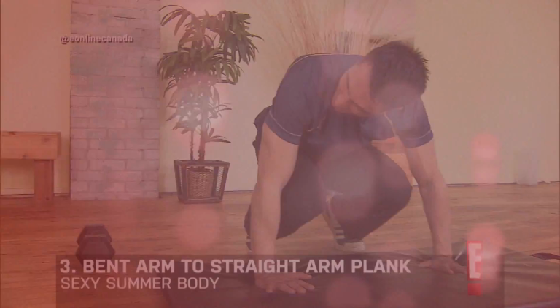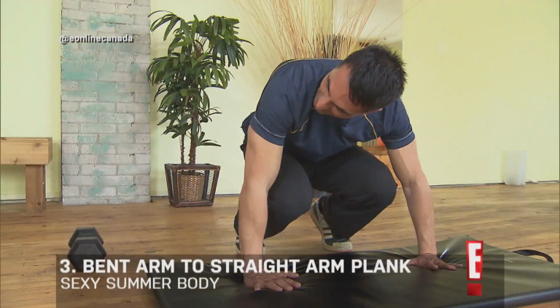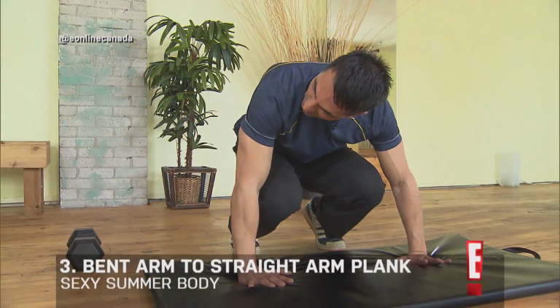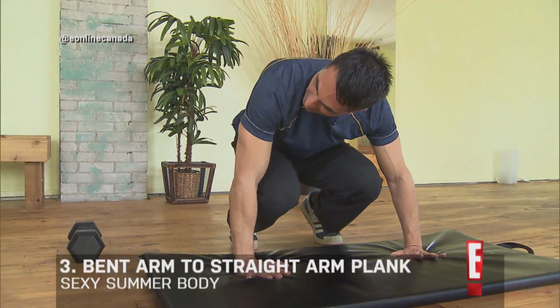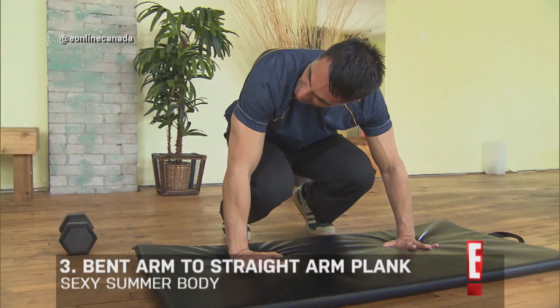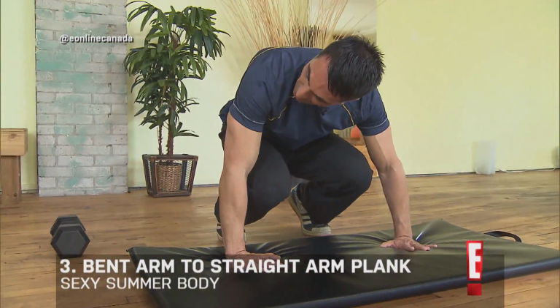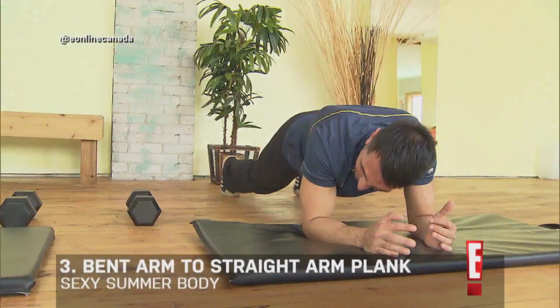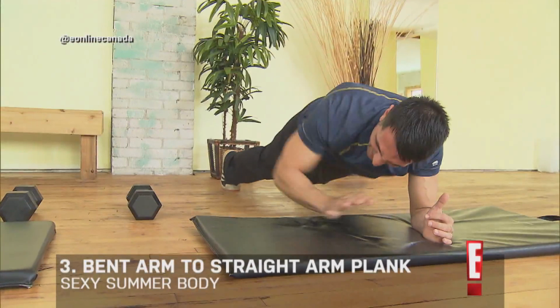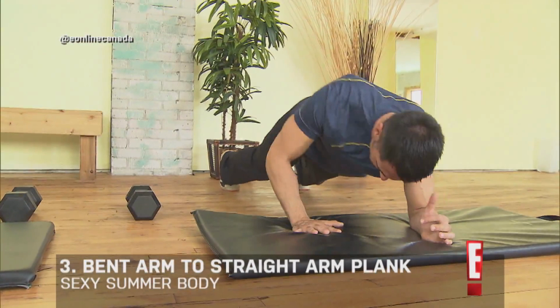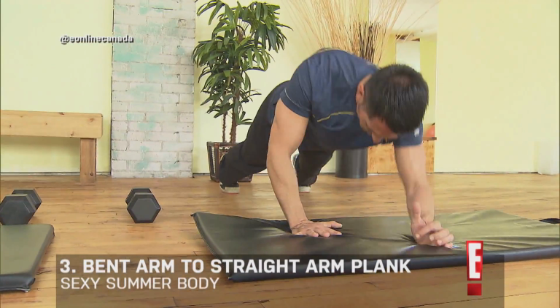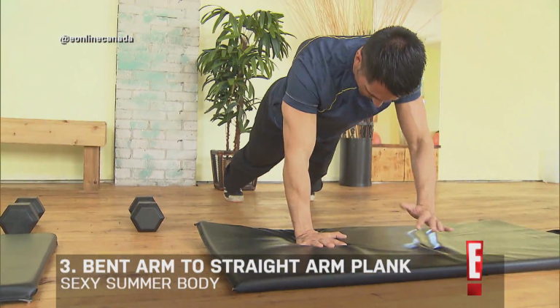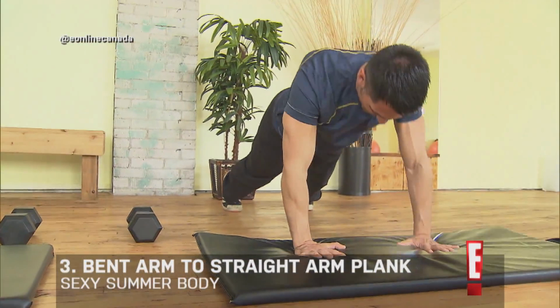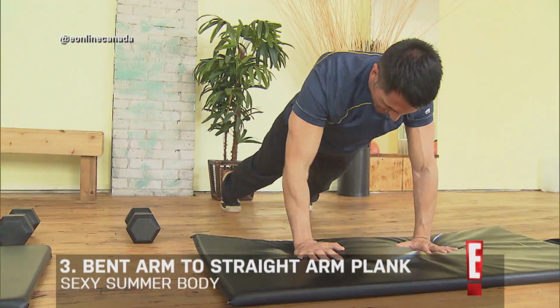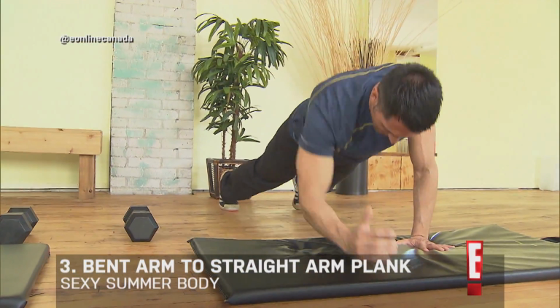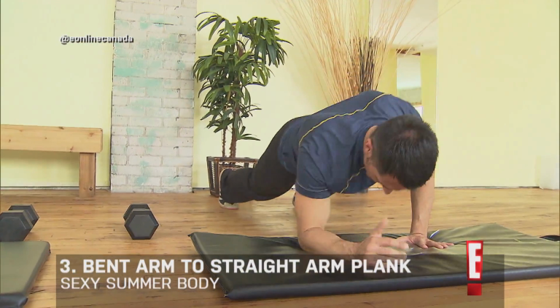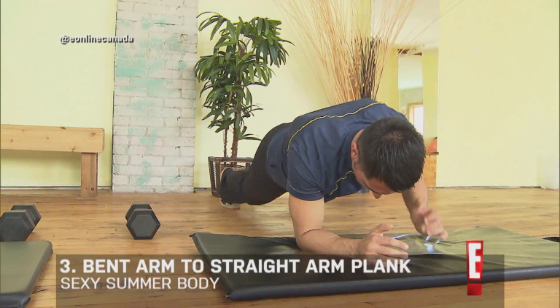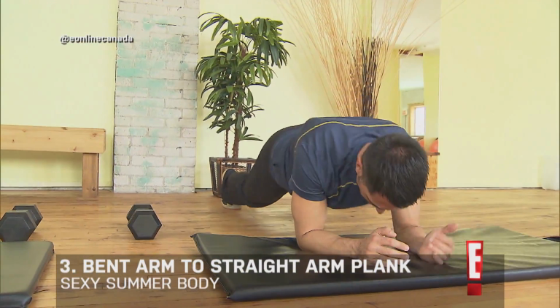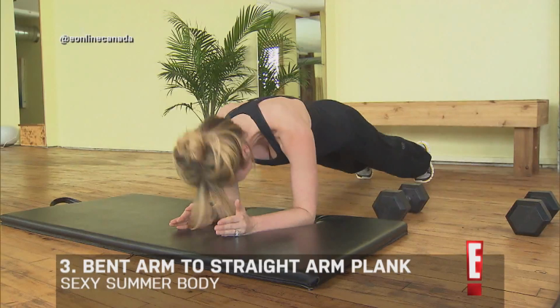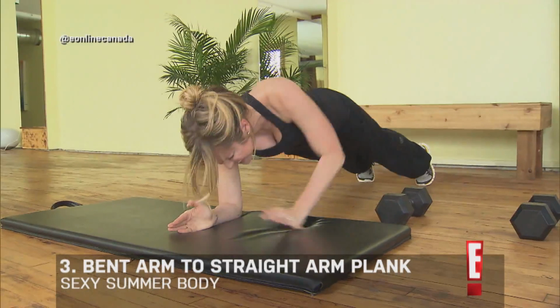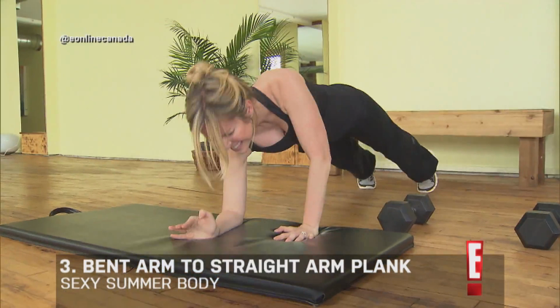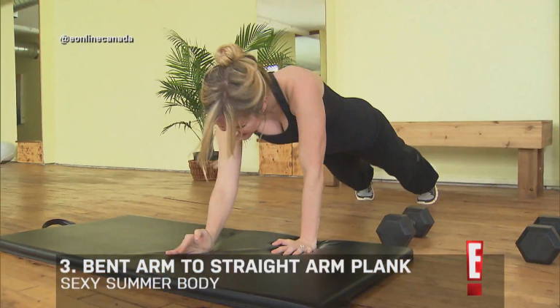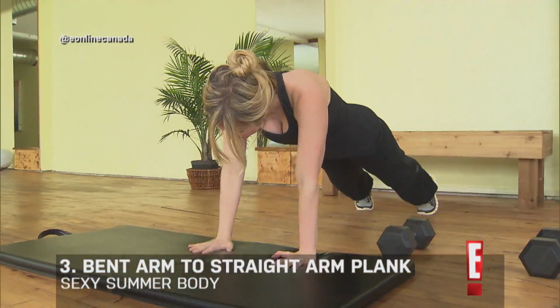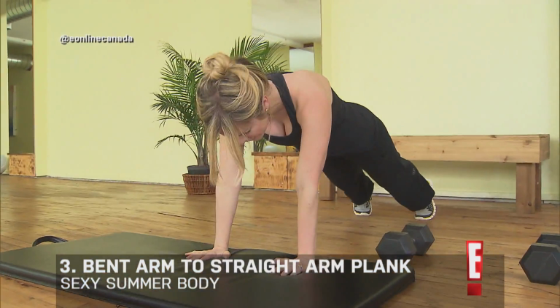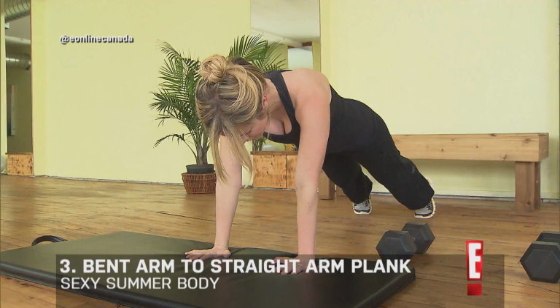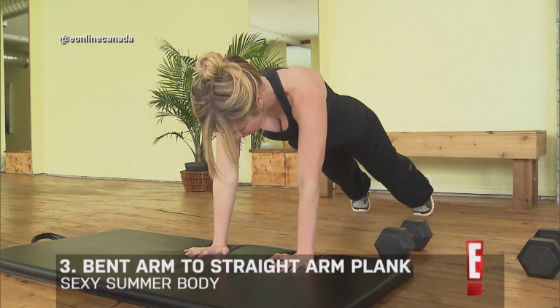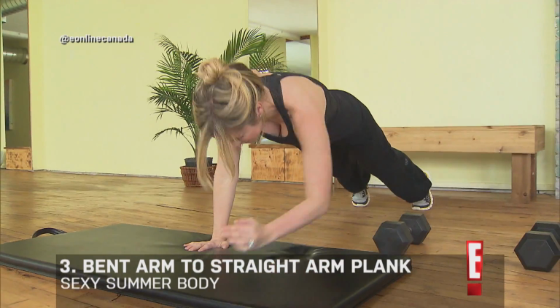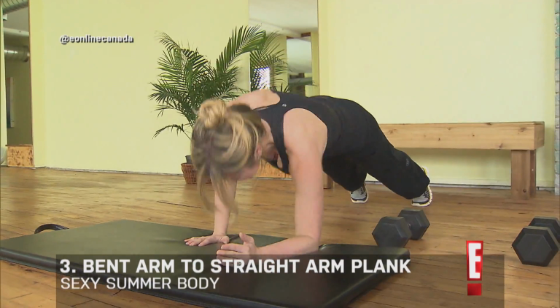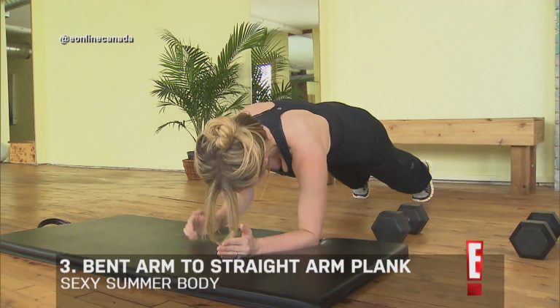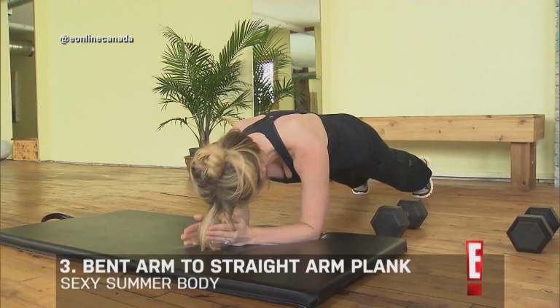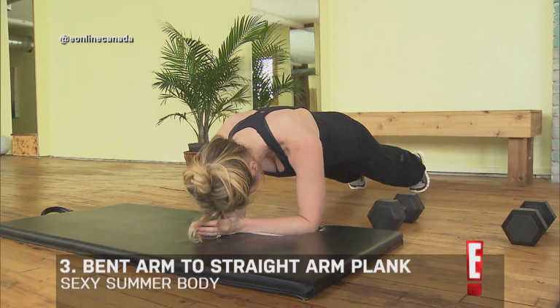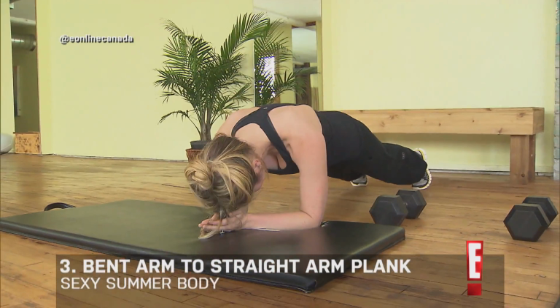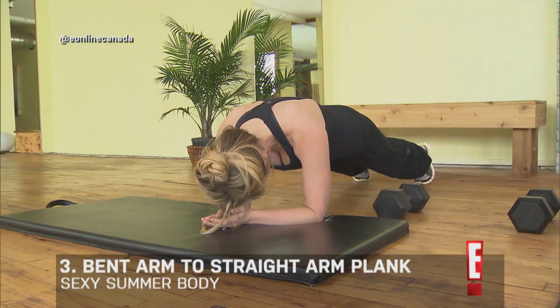Now the last one: take your hand underneath your shoulder, straight up, down — like a step class with your arms.